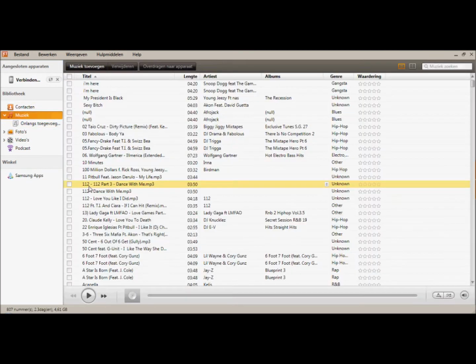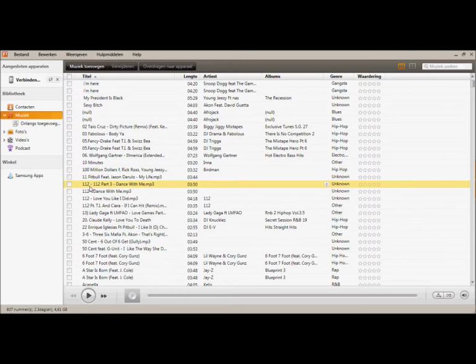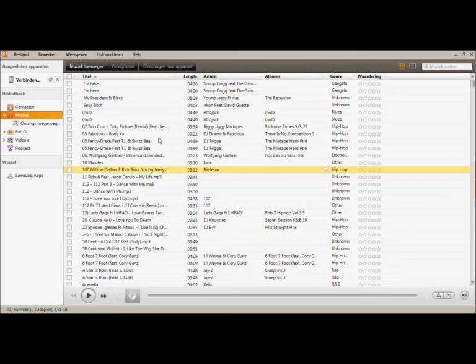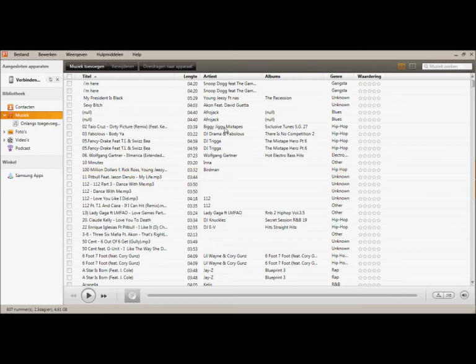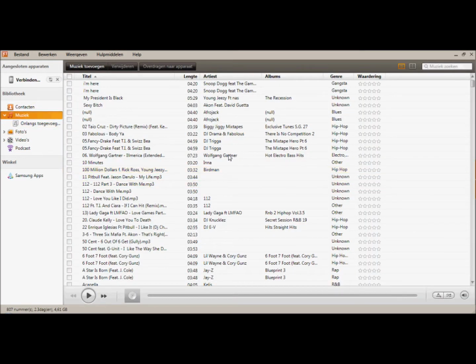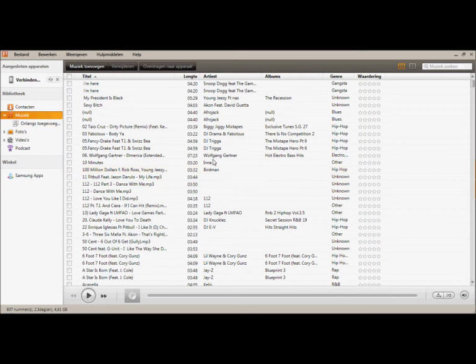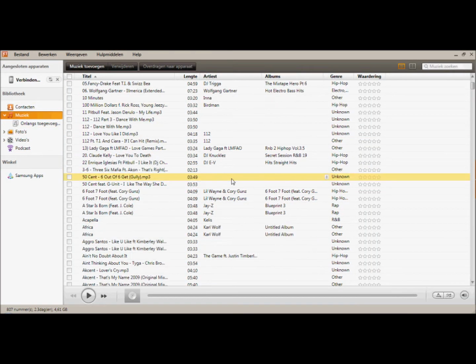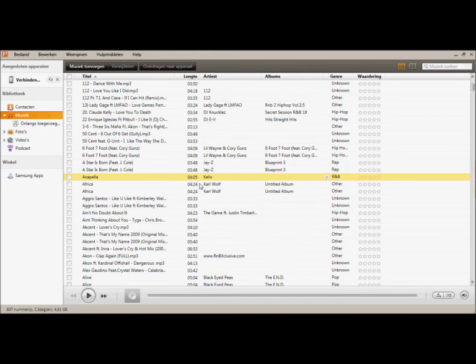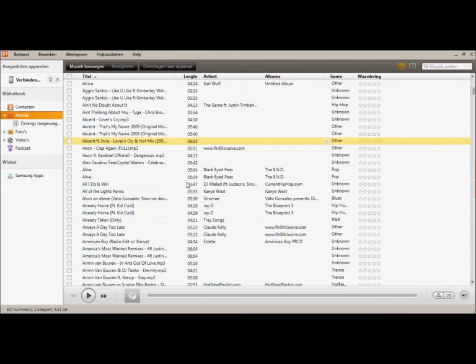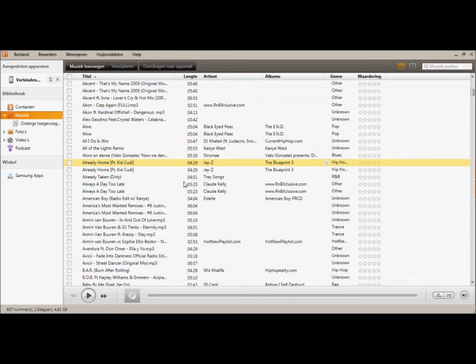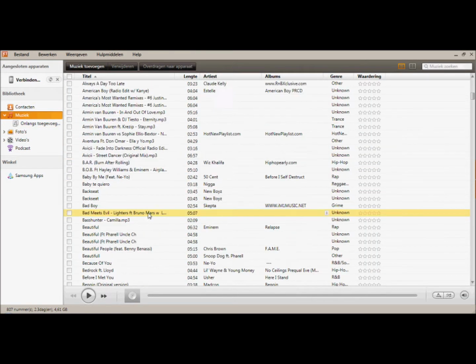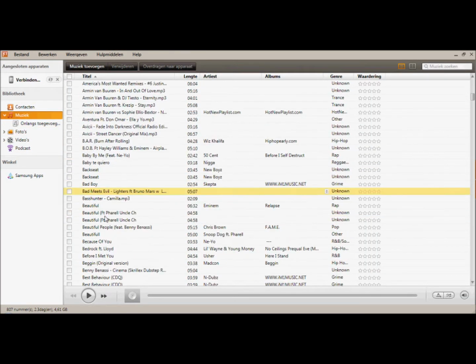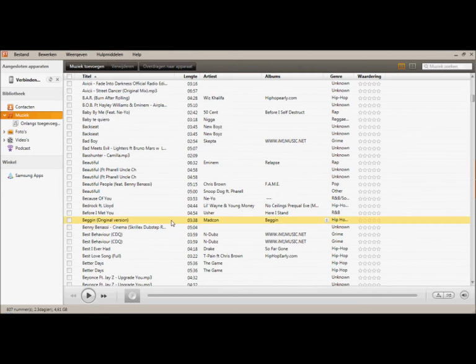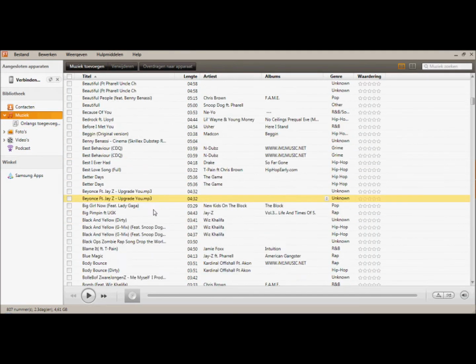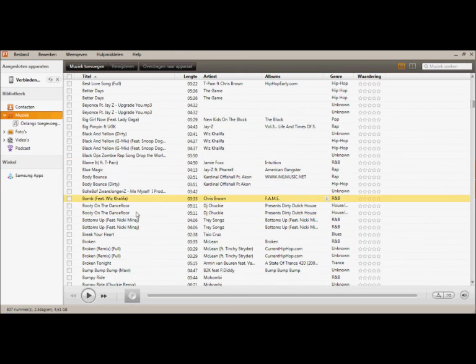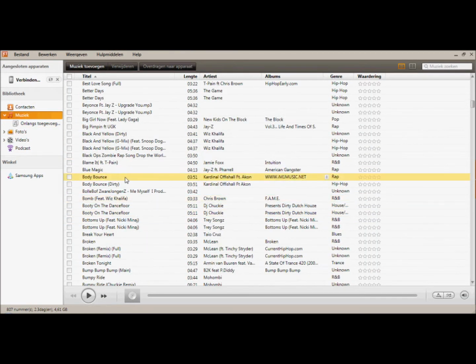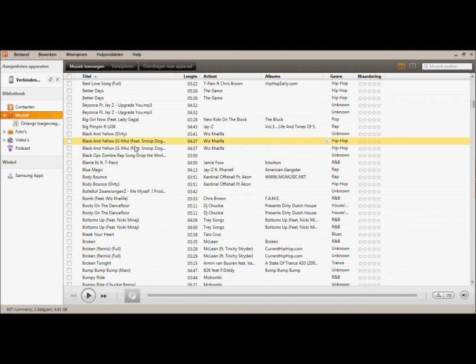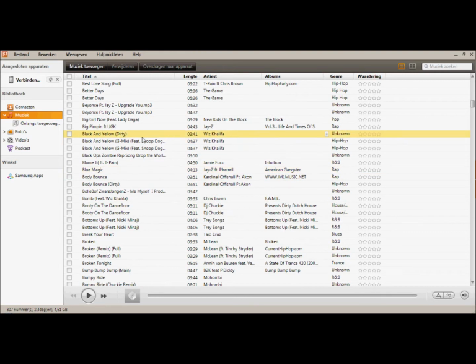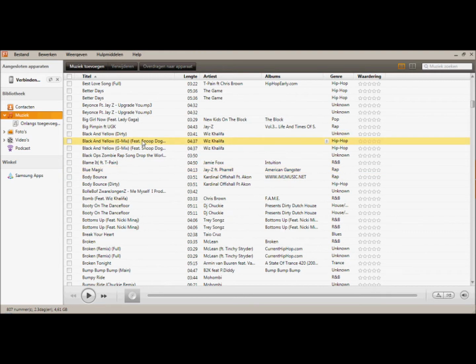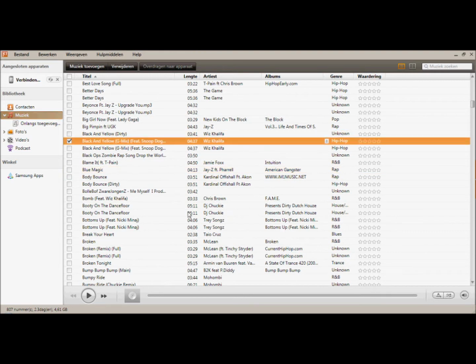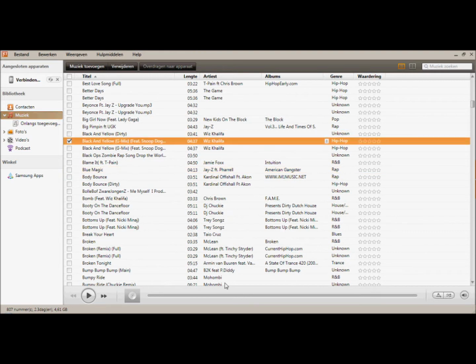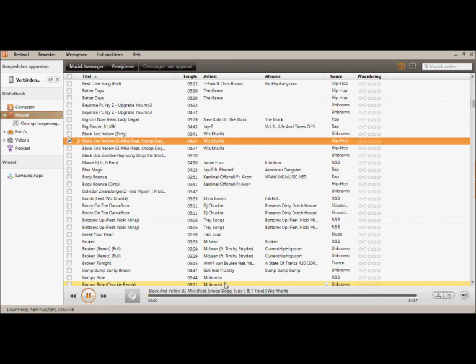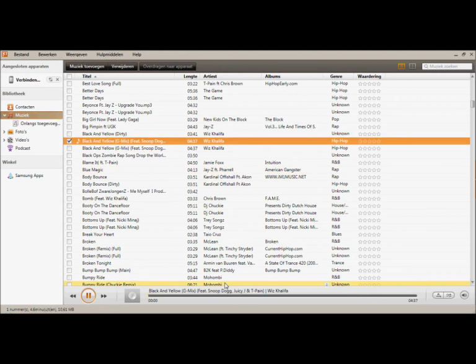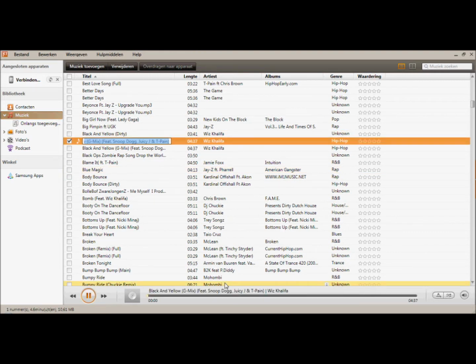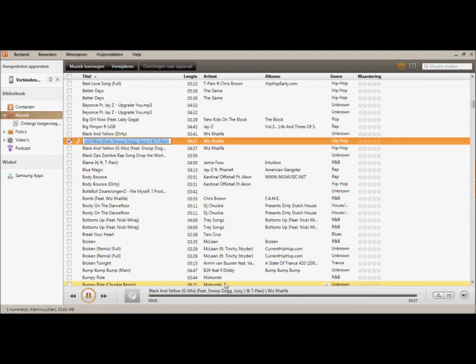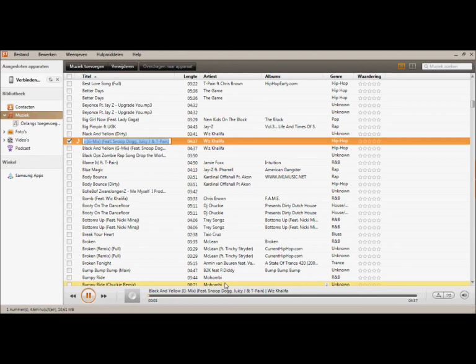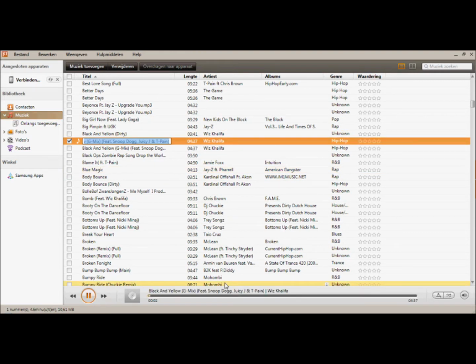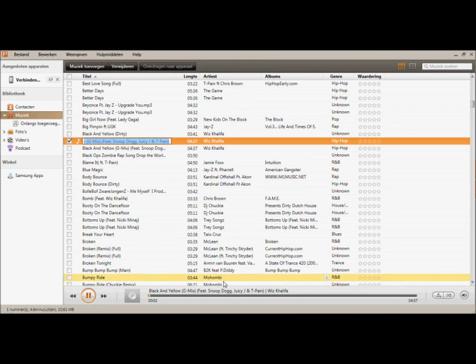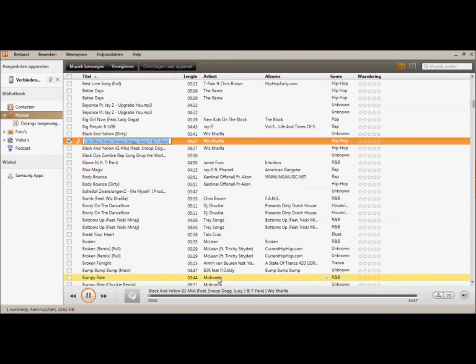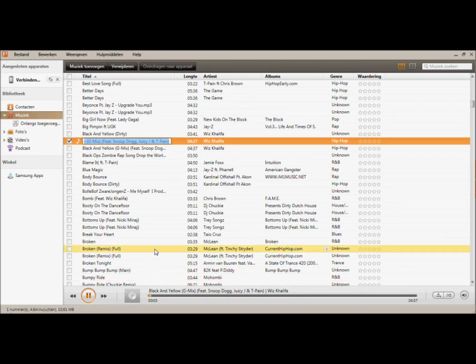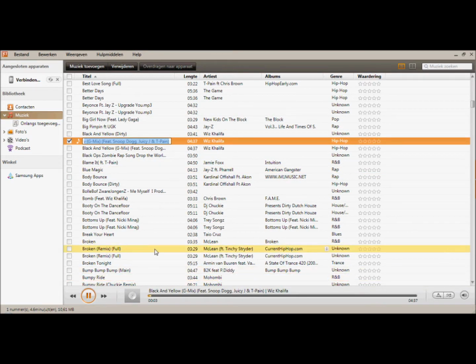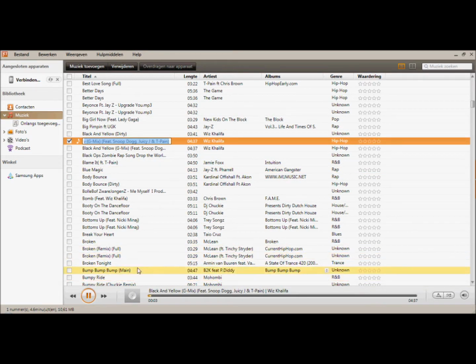So you have your iTunes store, your music, so you can just play music, just like on iTunes.